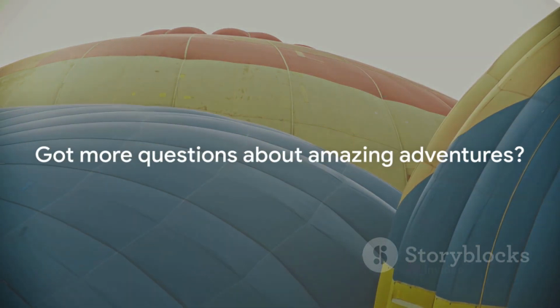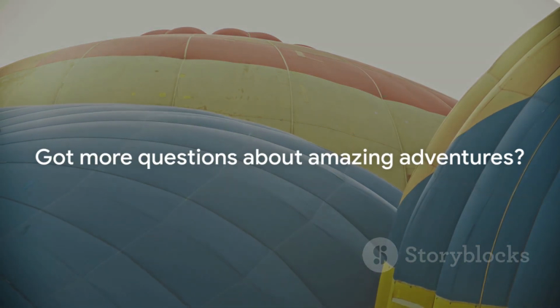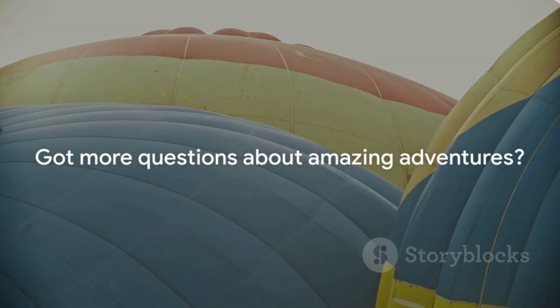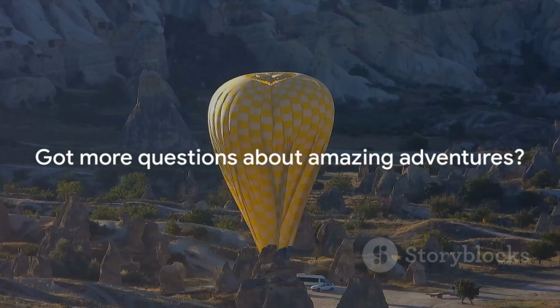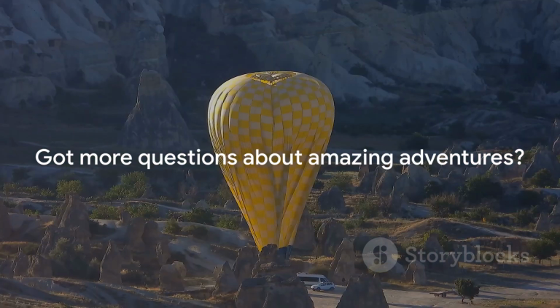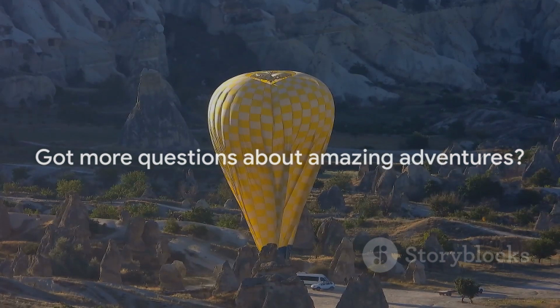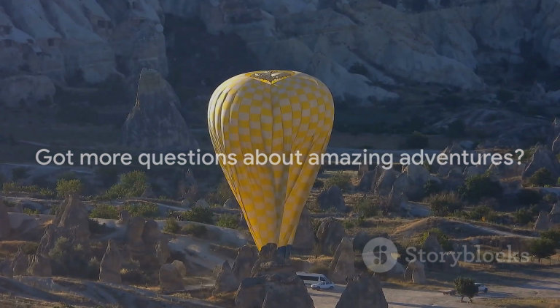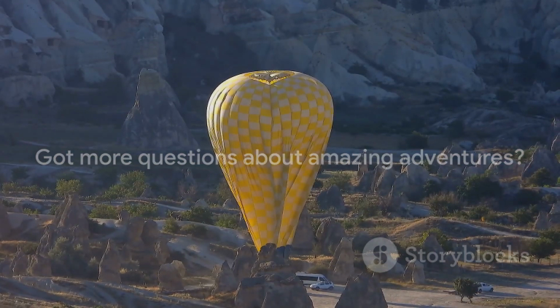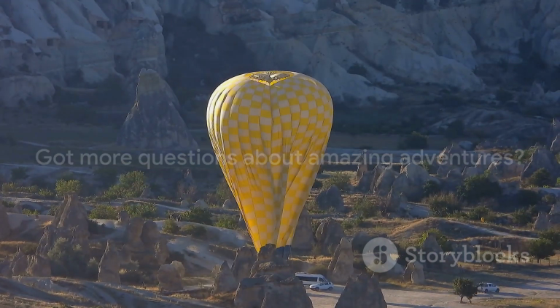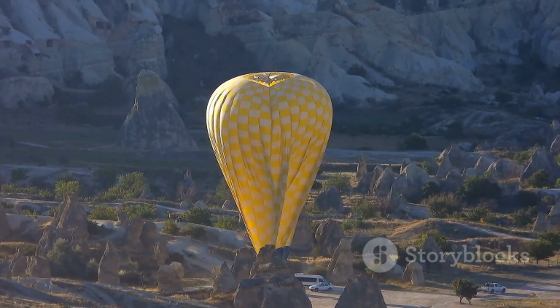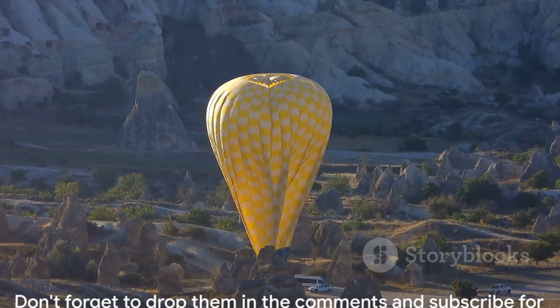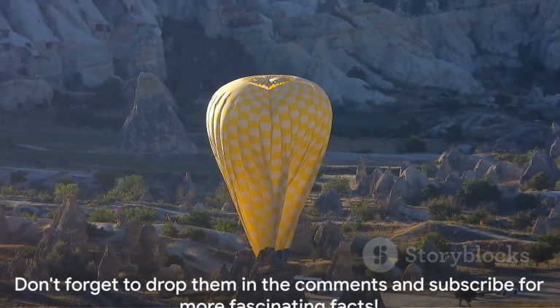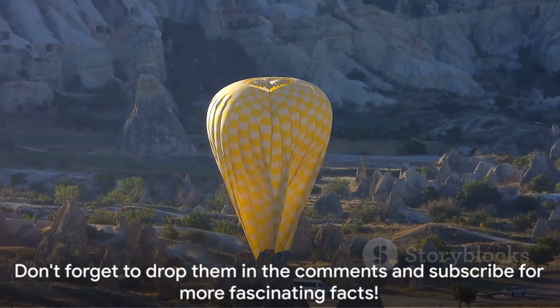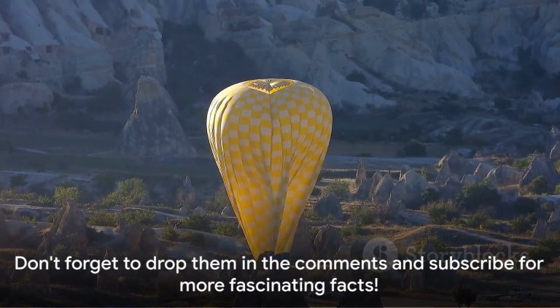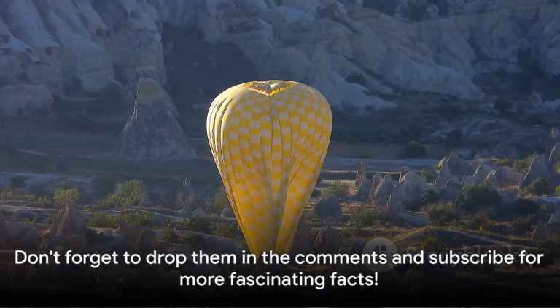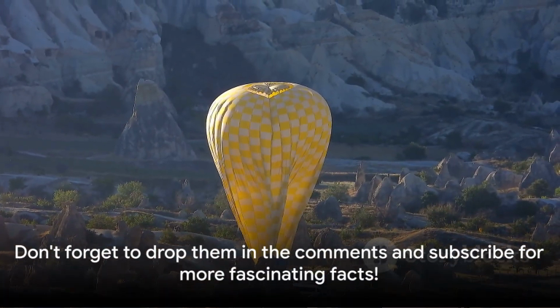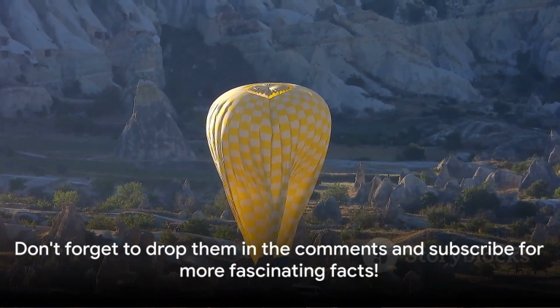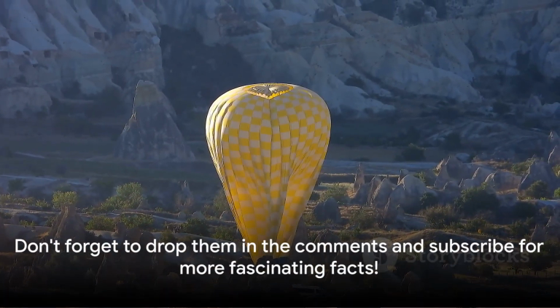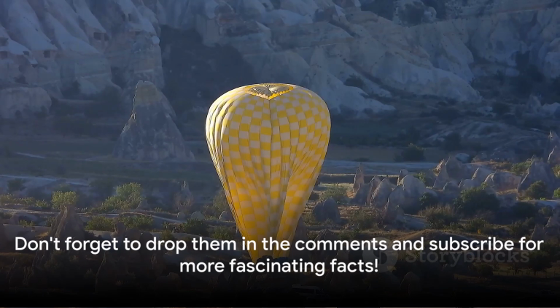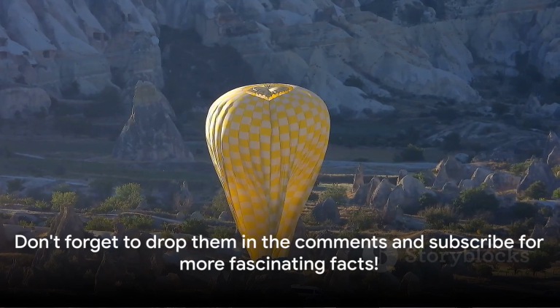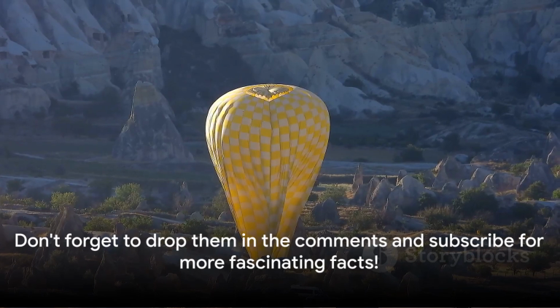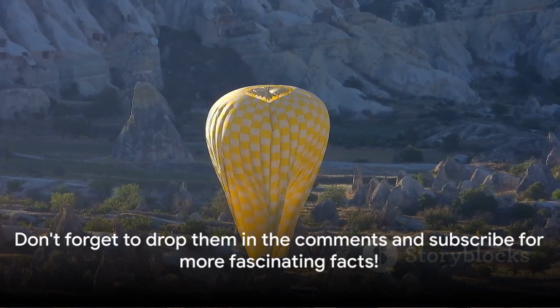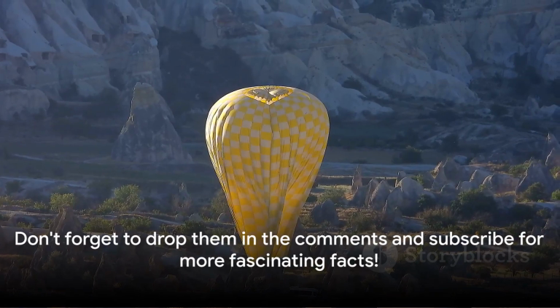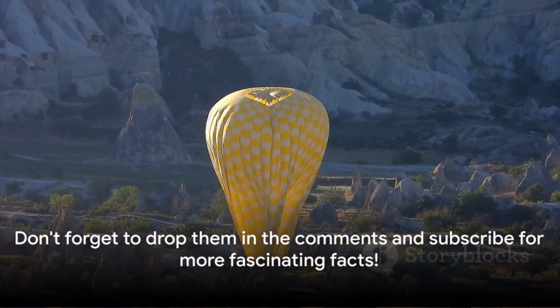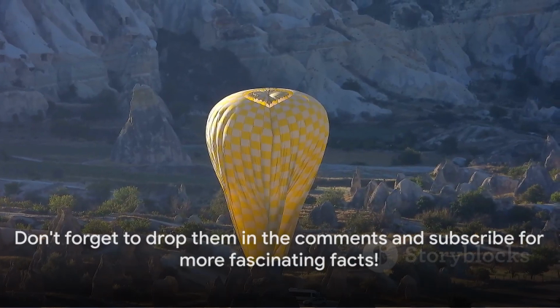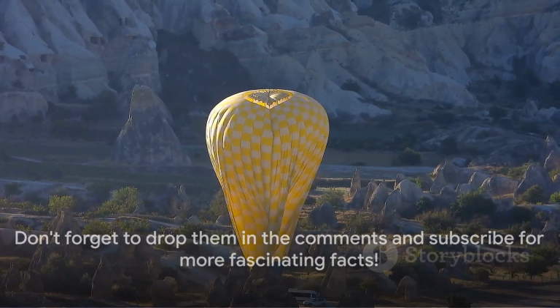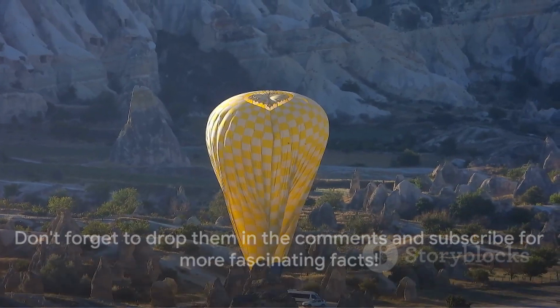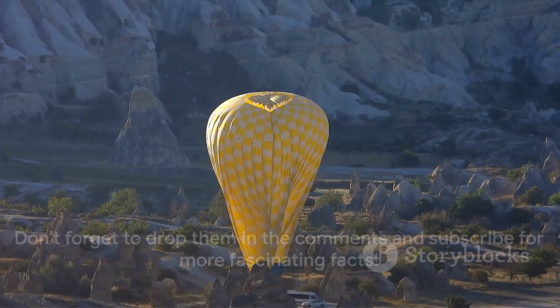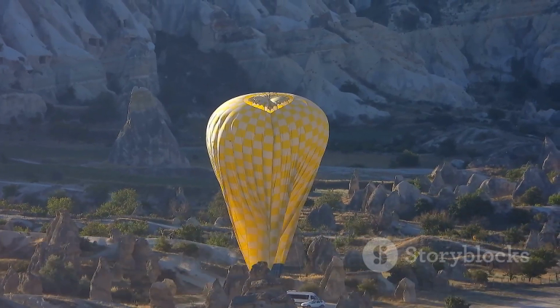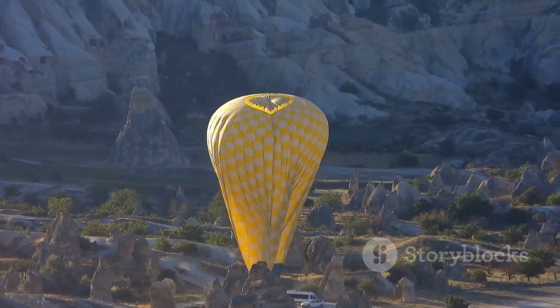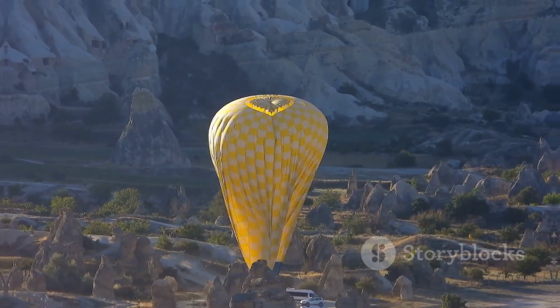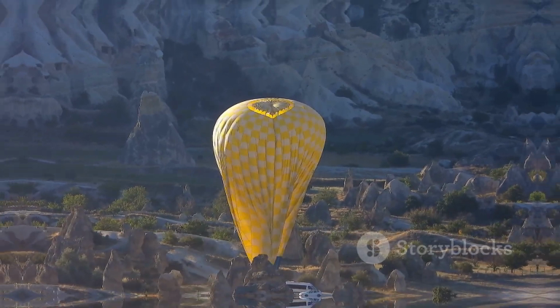Got more questions about amazing adventures? Don't forget to drop them in the comments and subscribe for more fascinating facts.